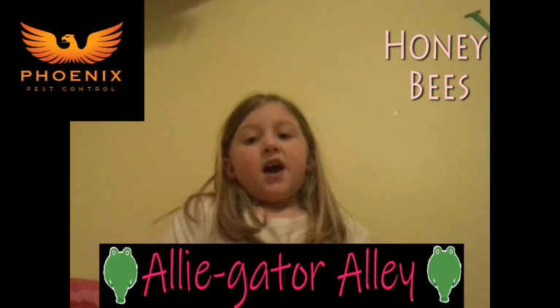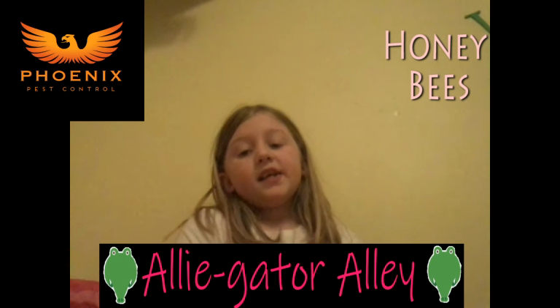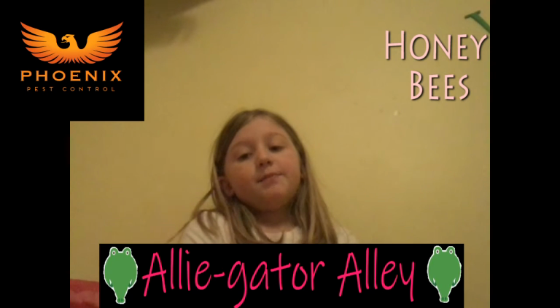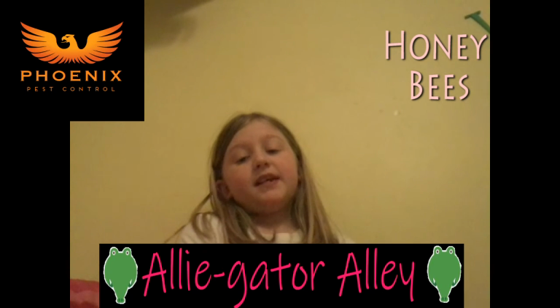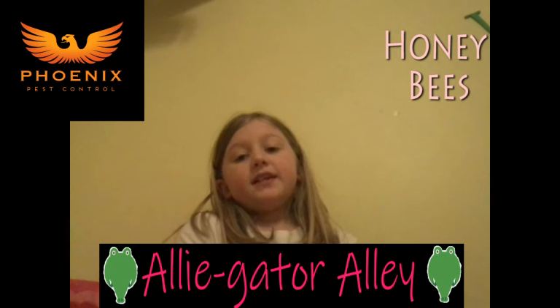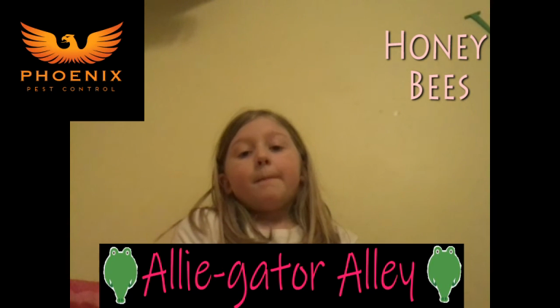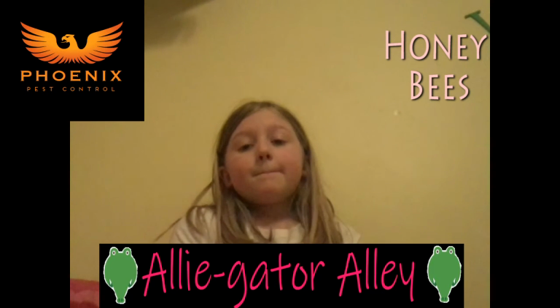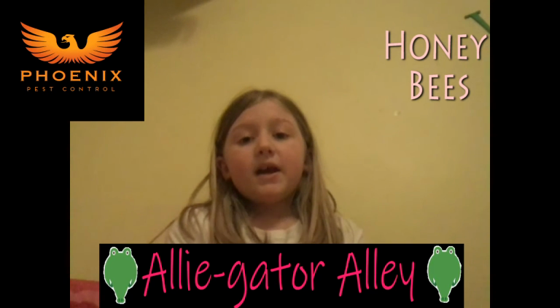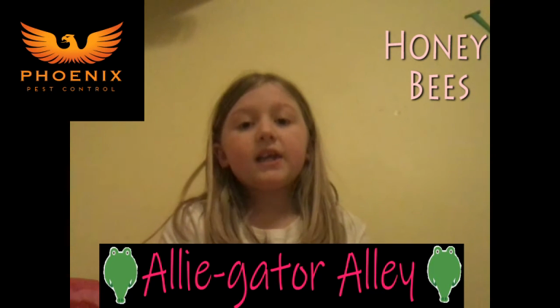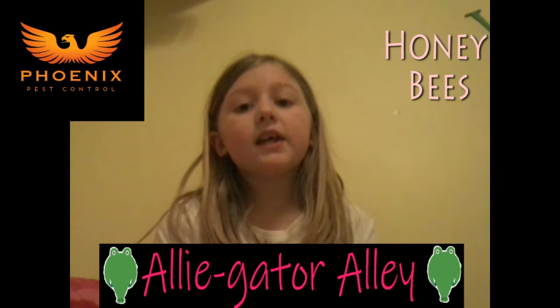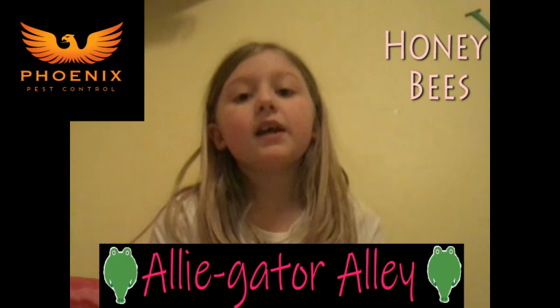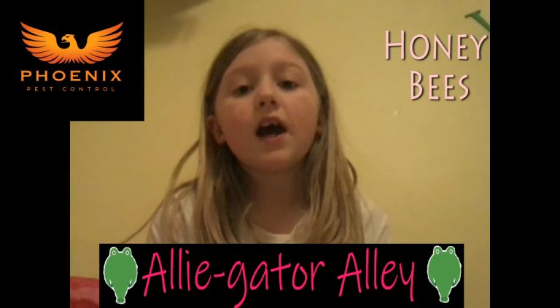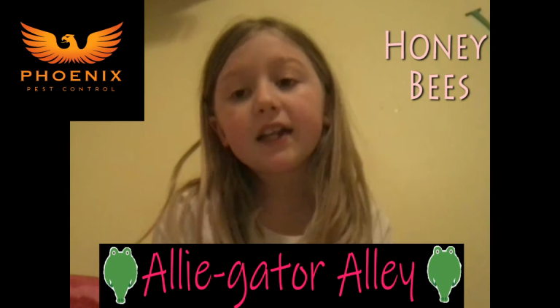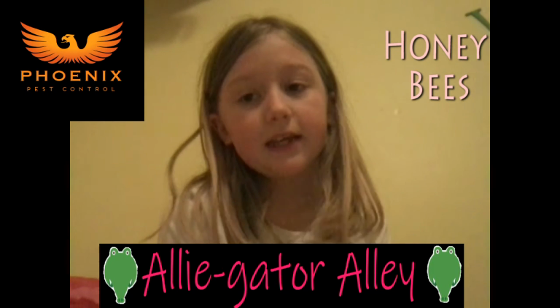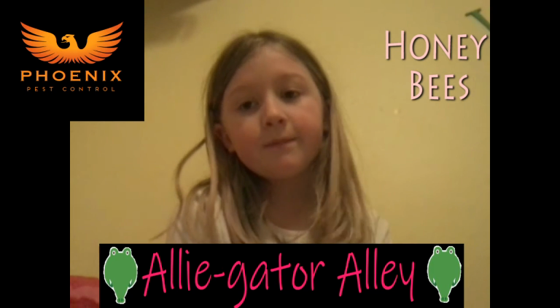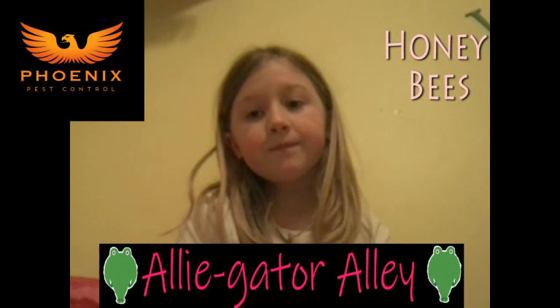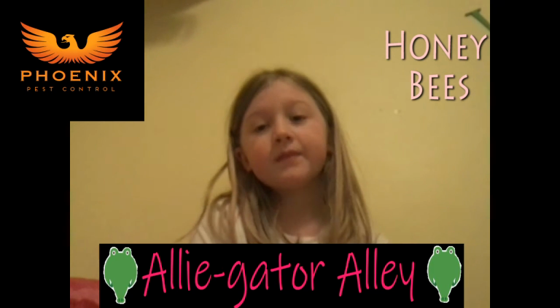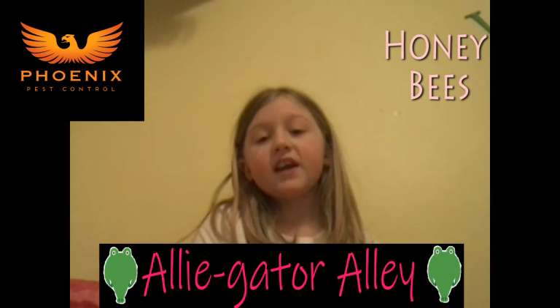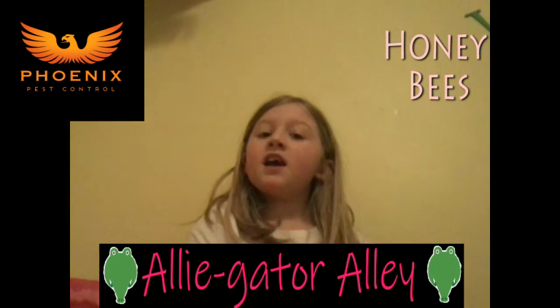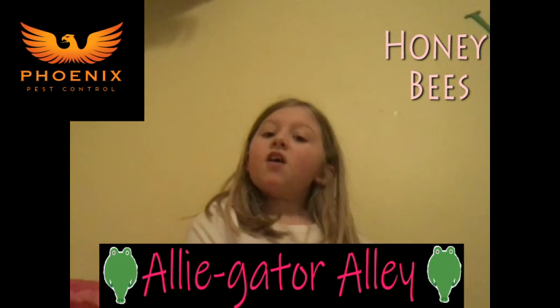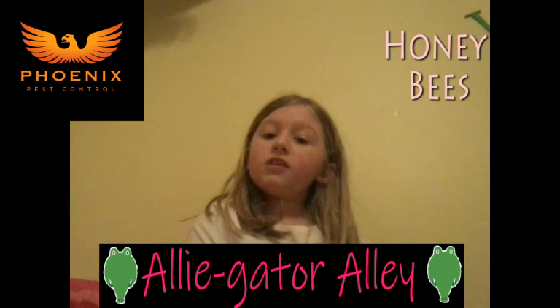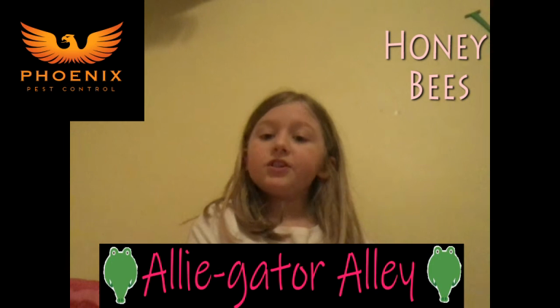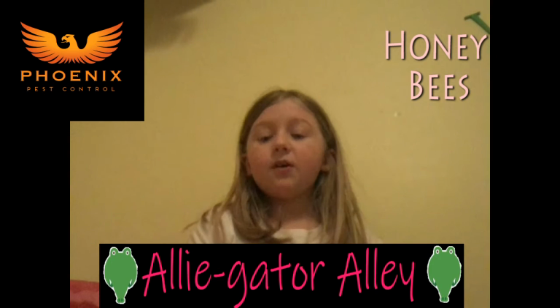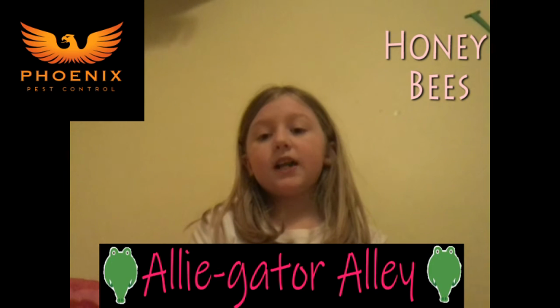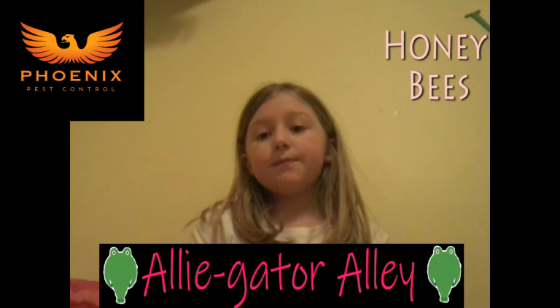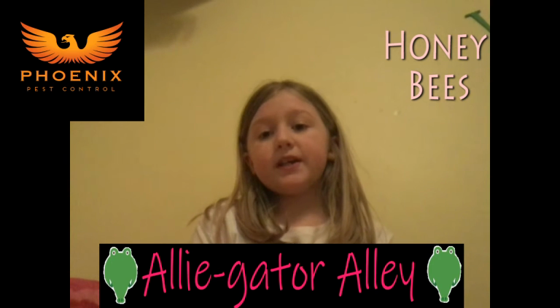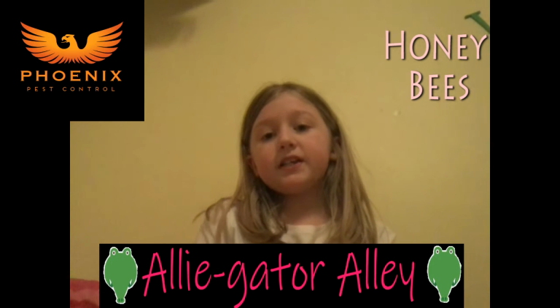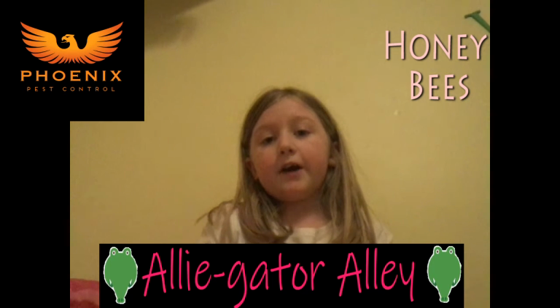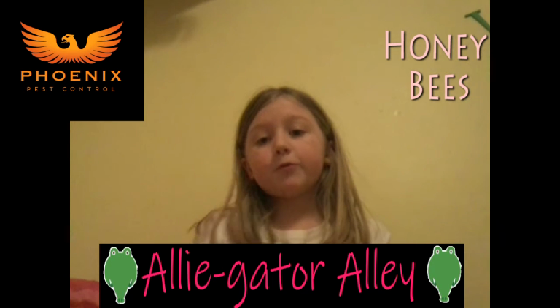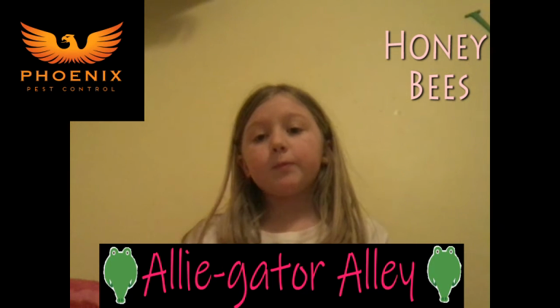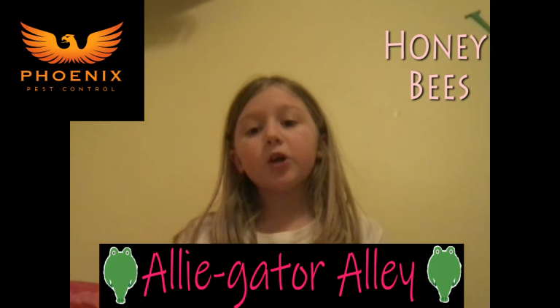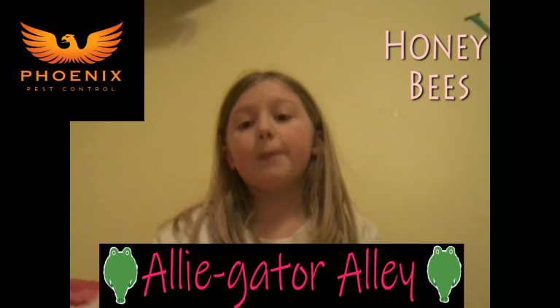Honeybees make honey. Also, honeybees come from Europe.